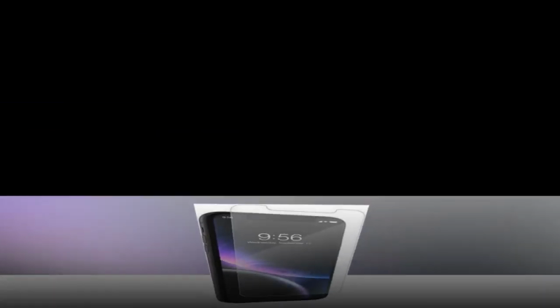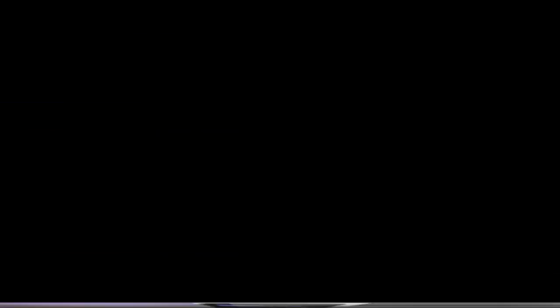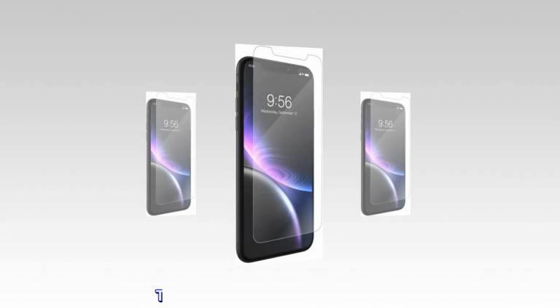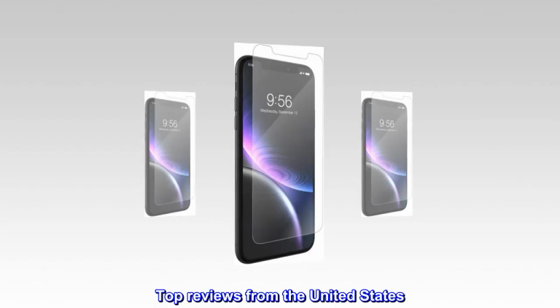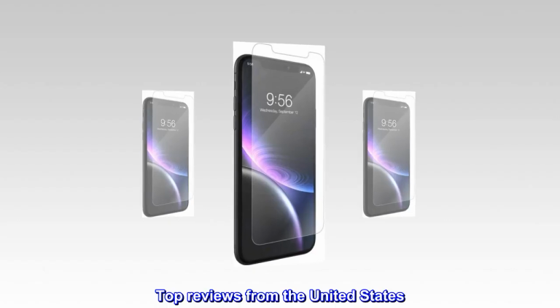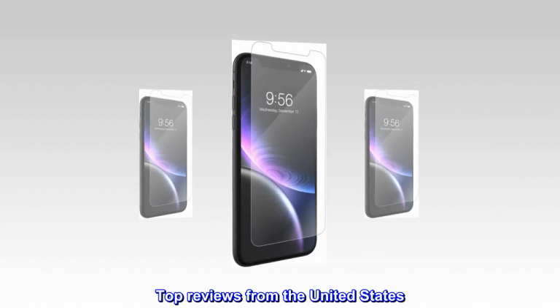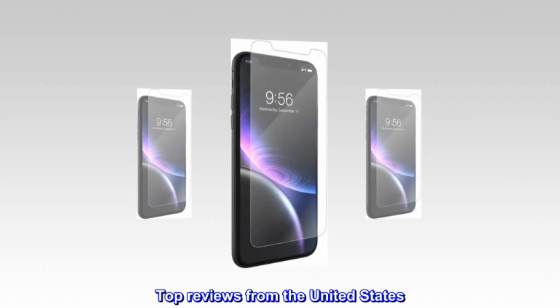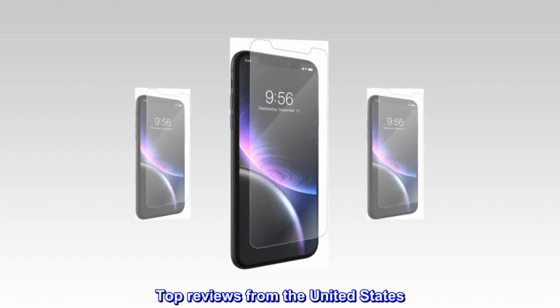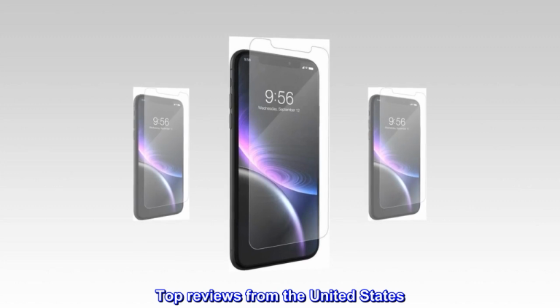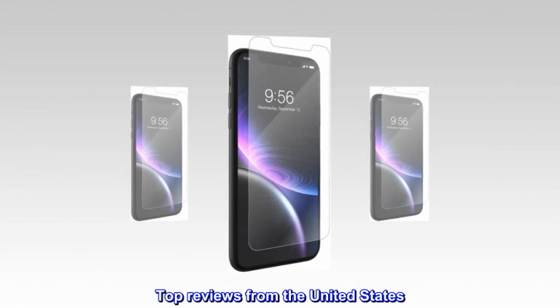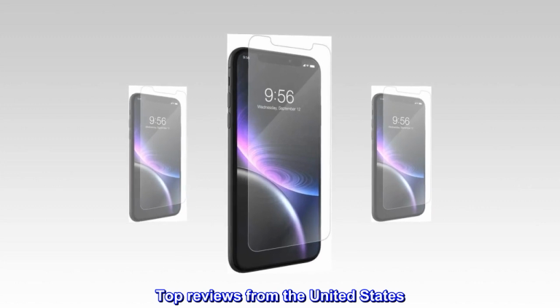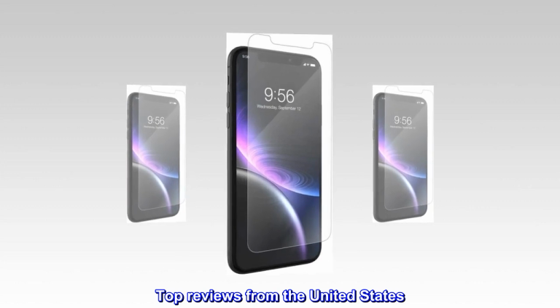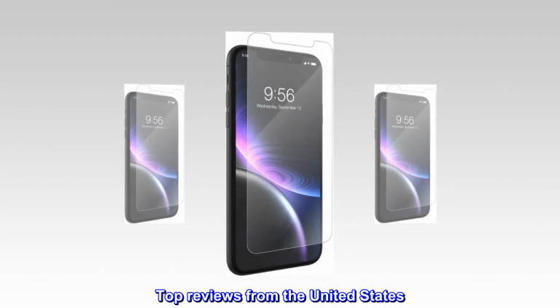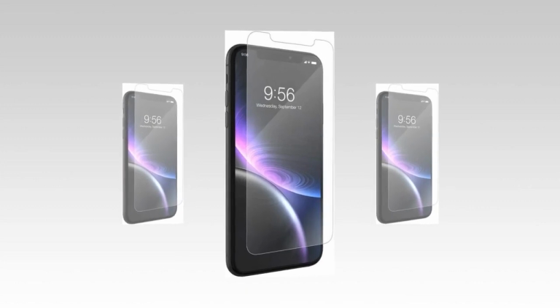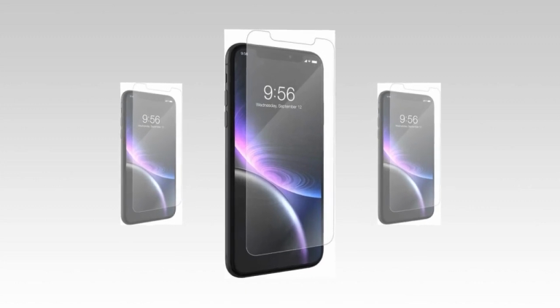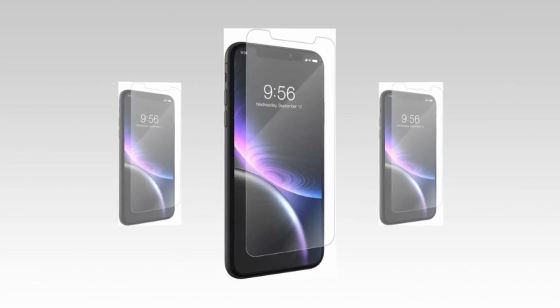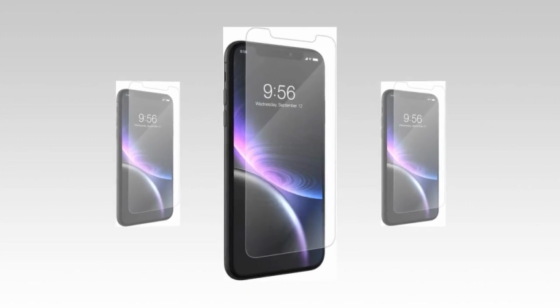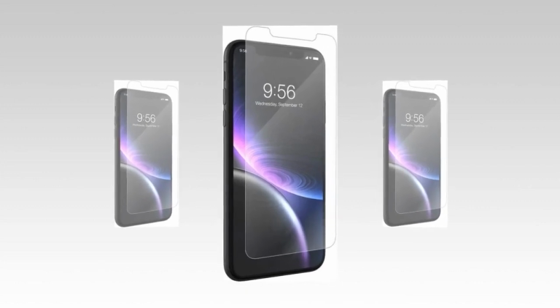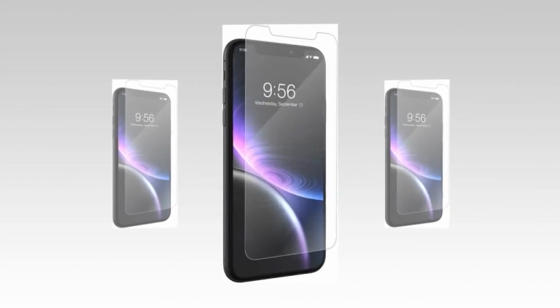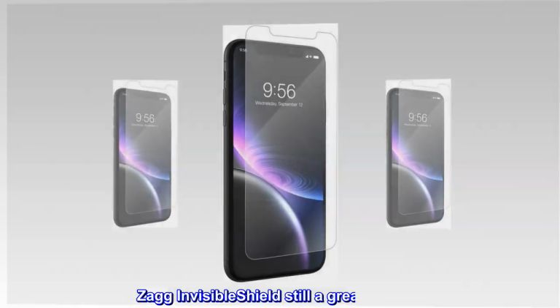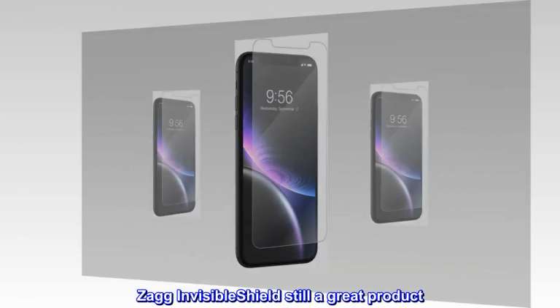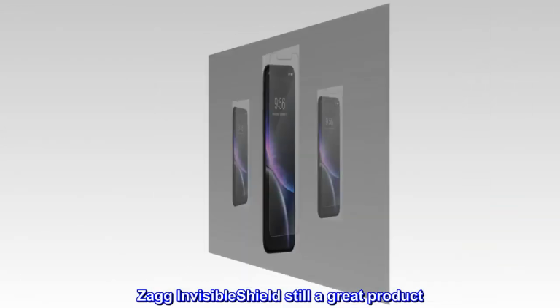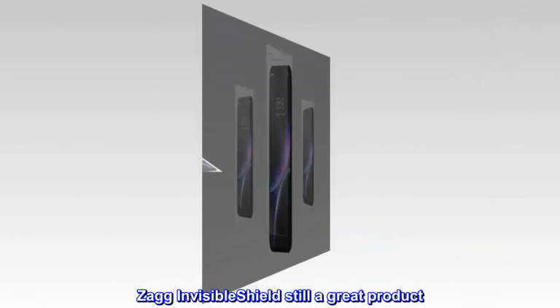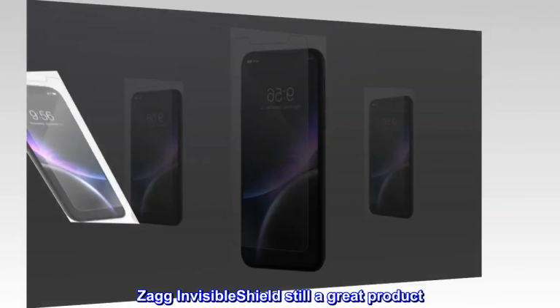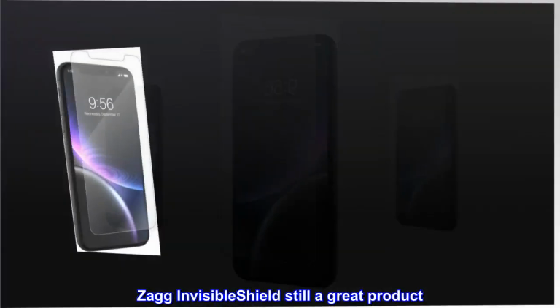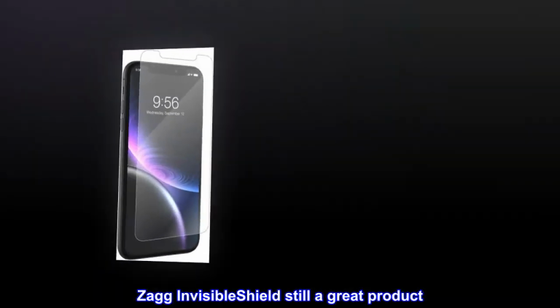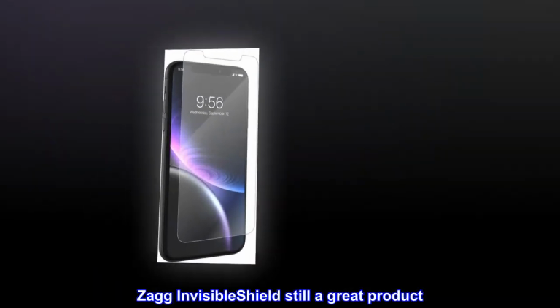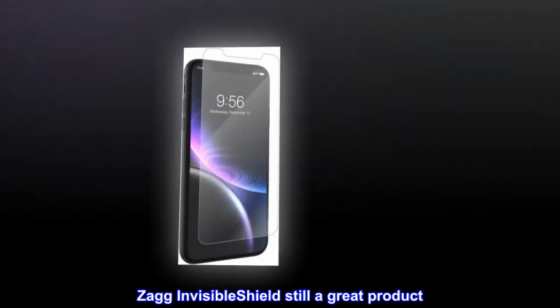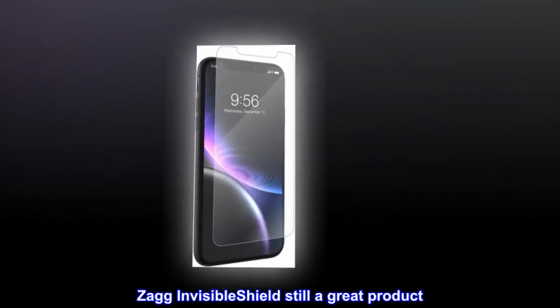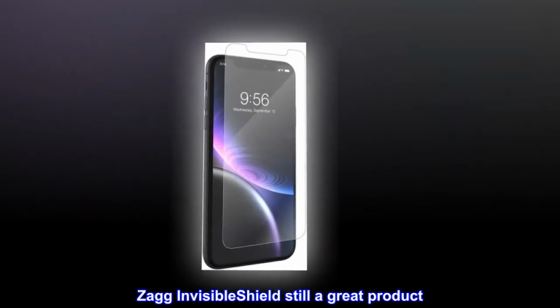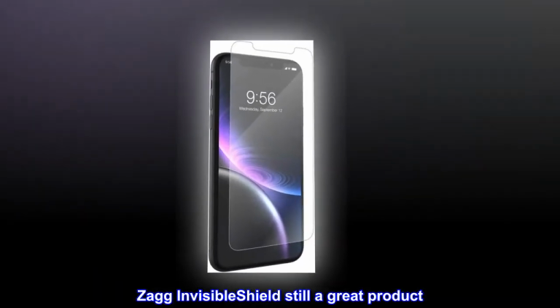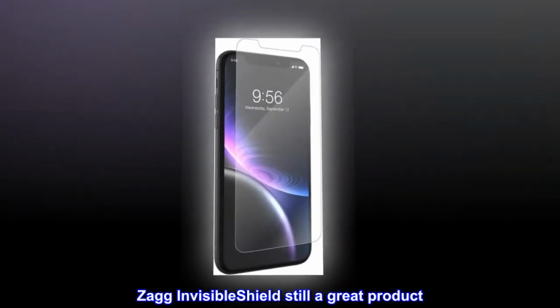Top reviews from the United States. Zag Invisible Shield — still a great product.